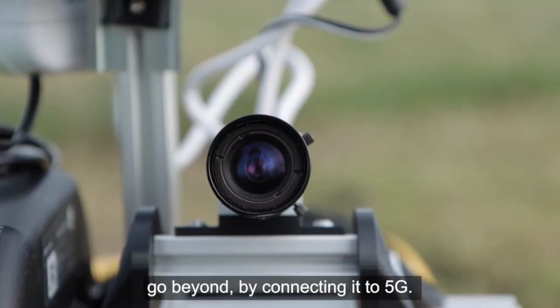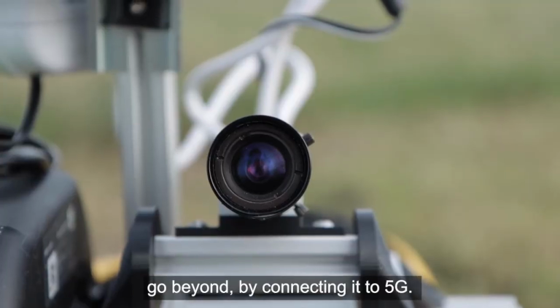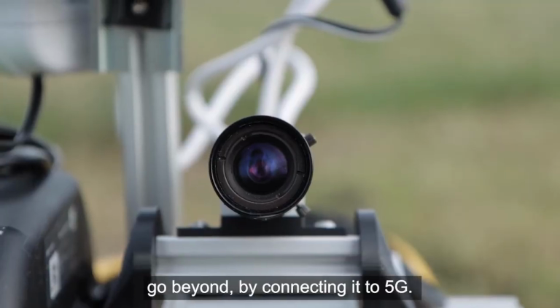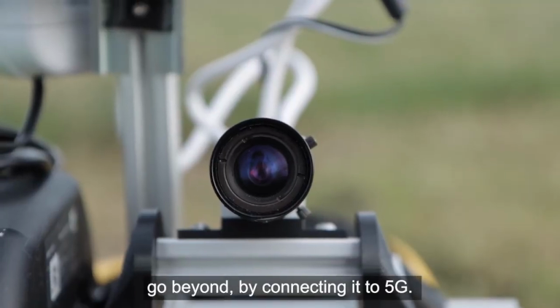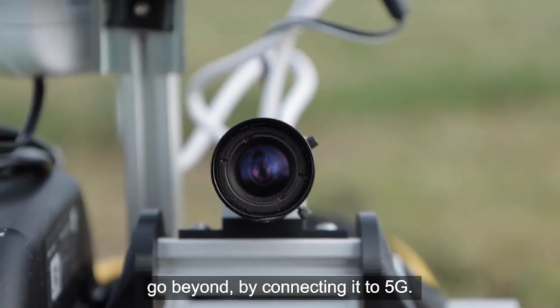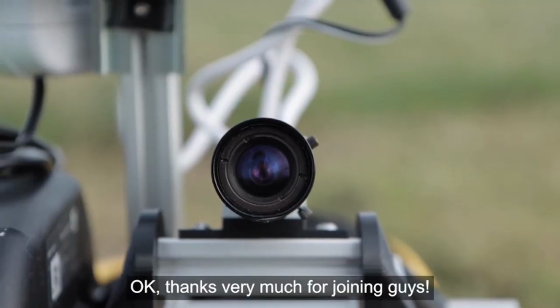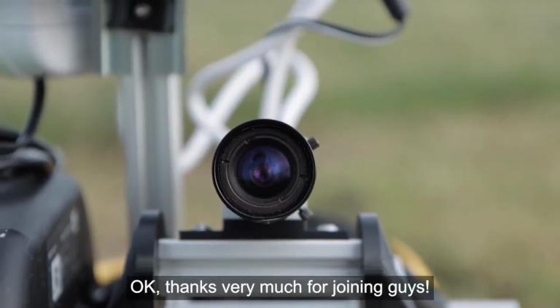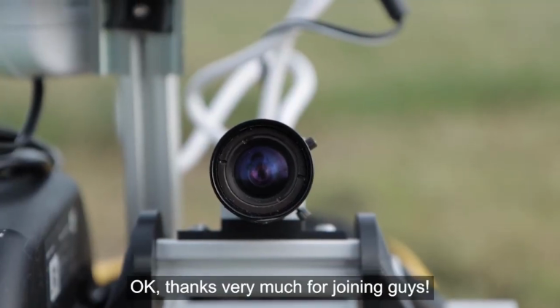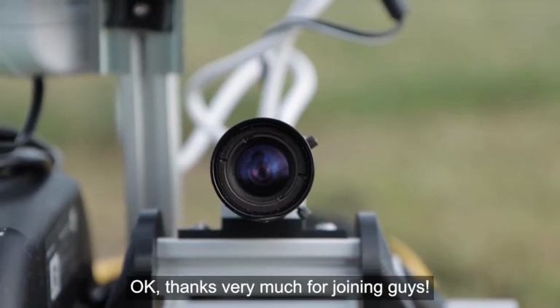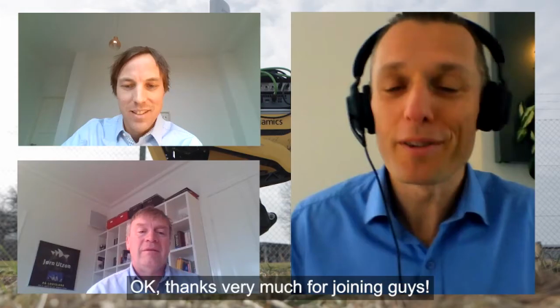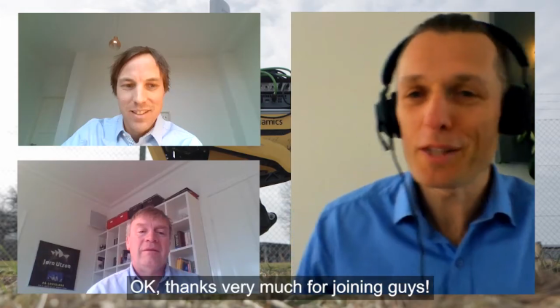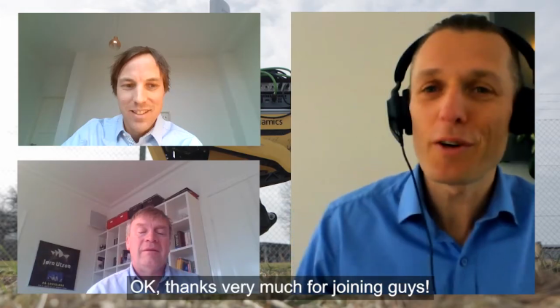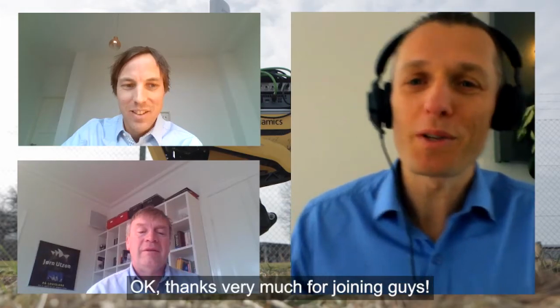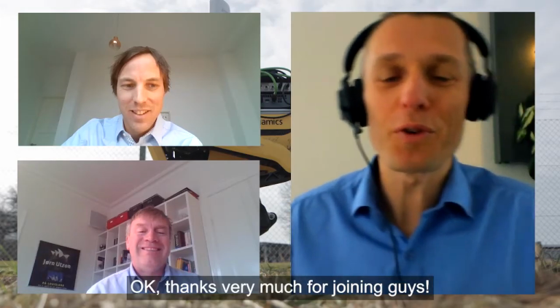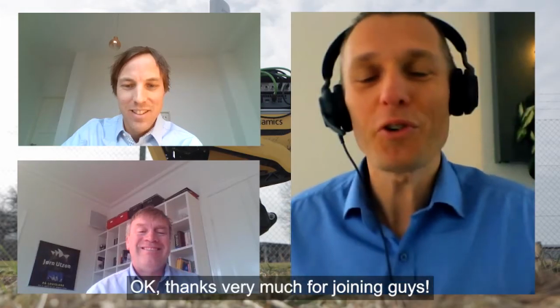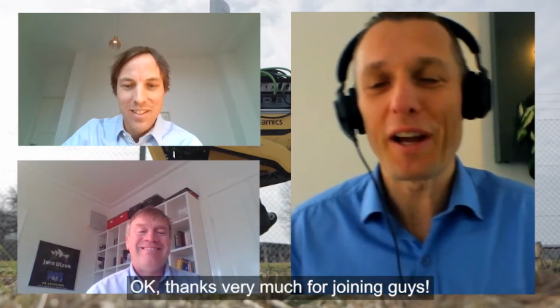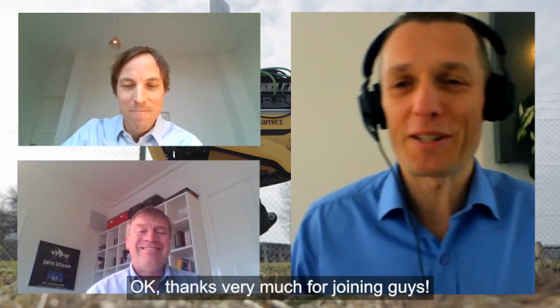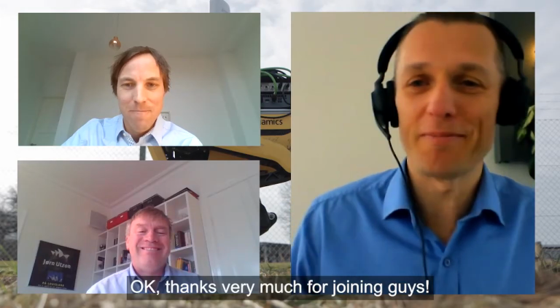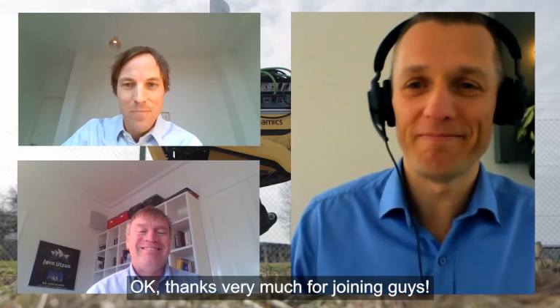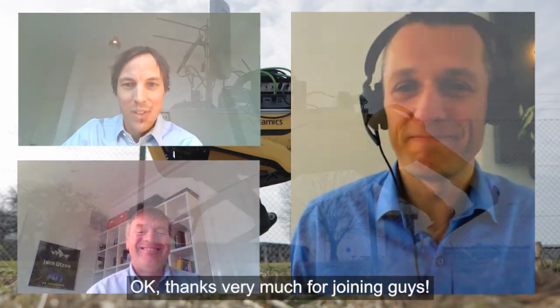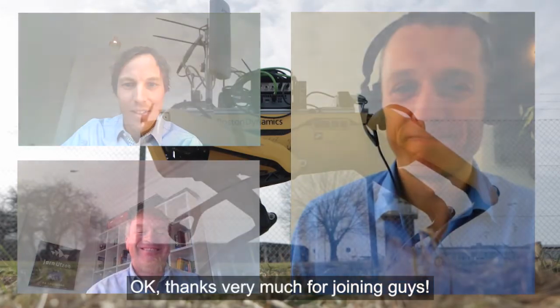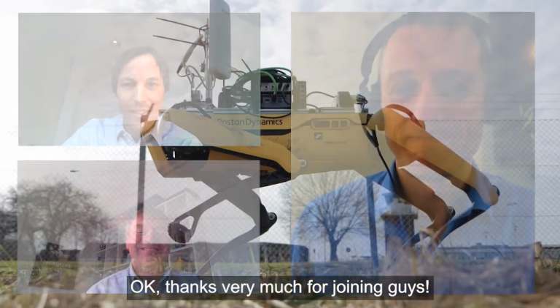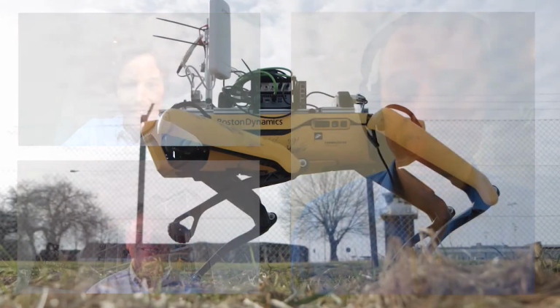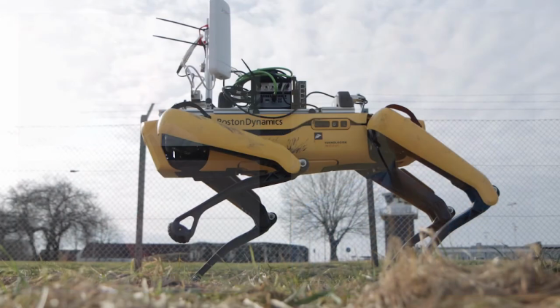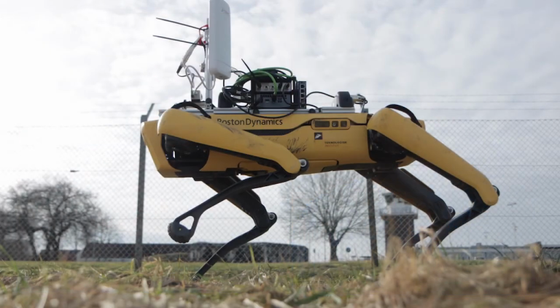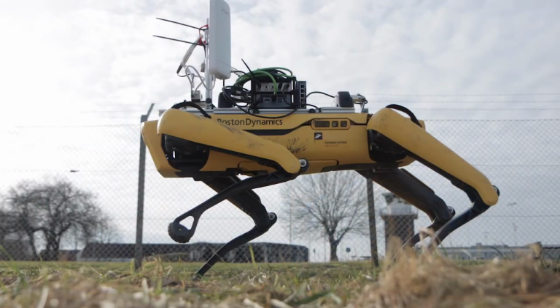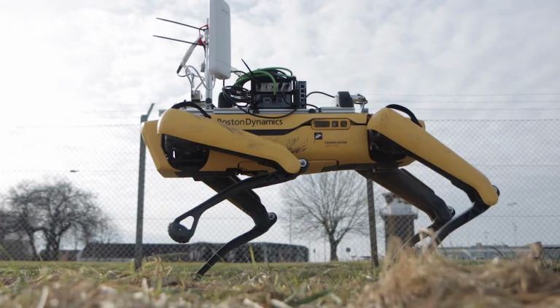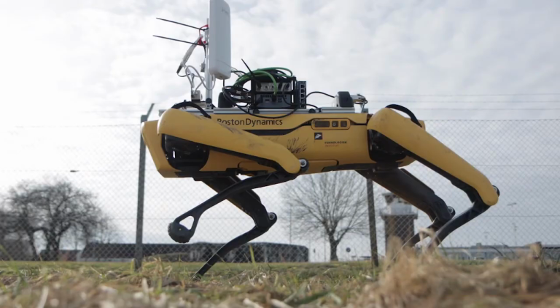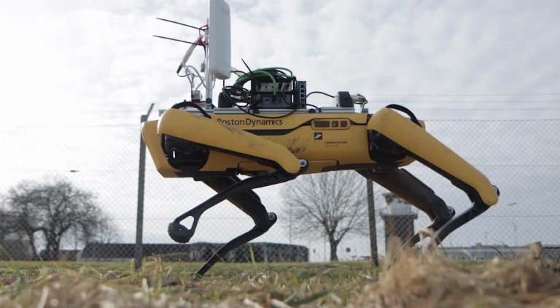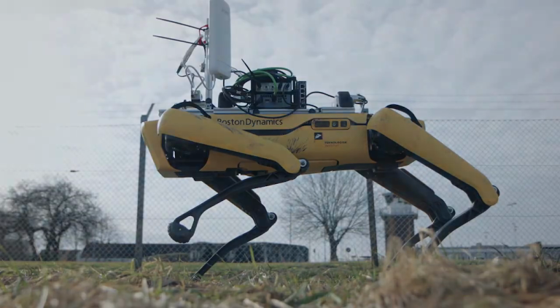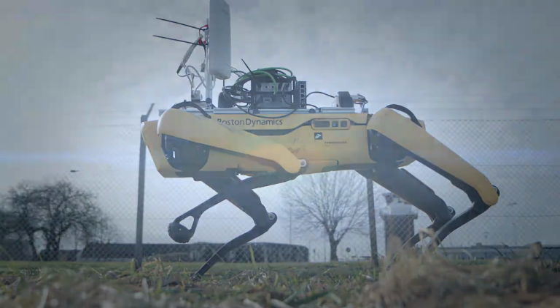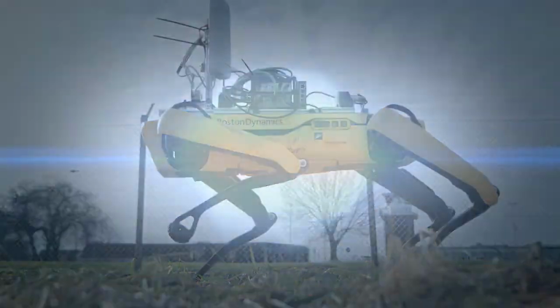Excellent. Thanks very much for joining us today. Thank you.